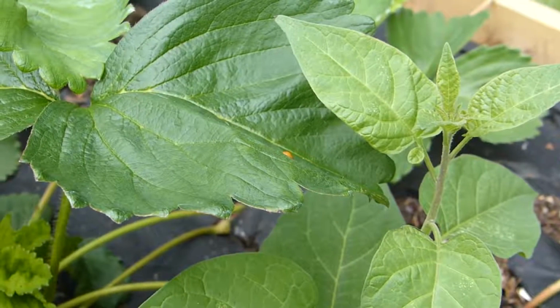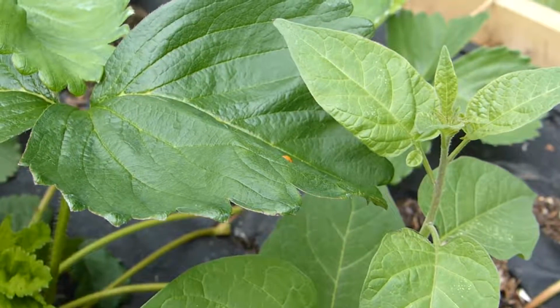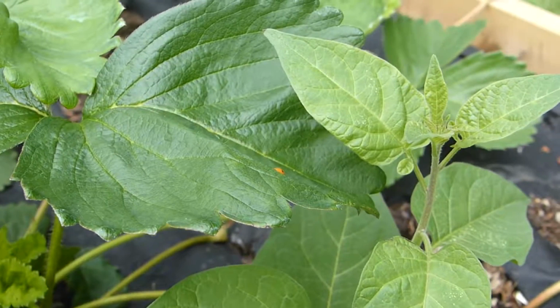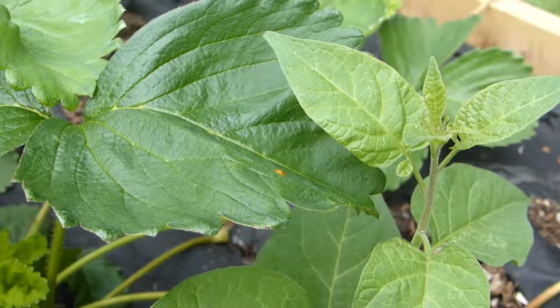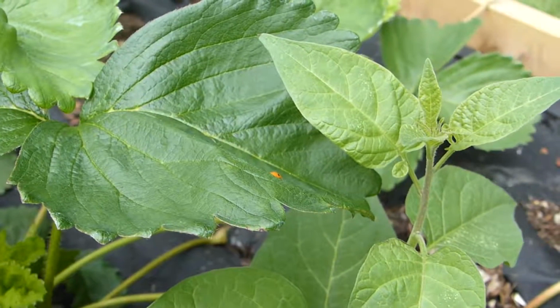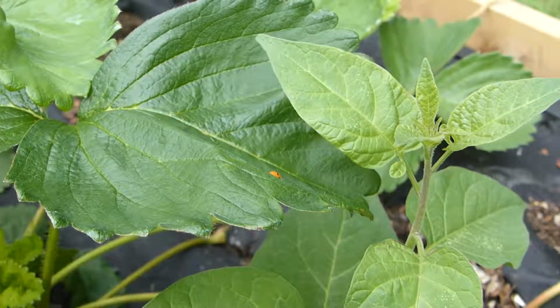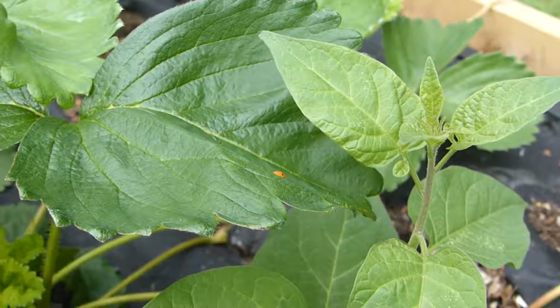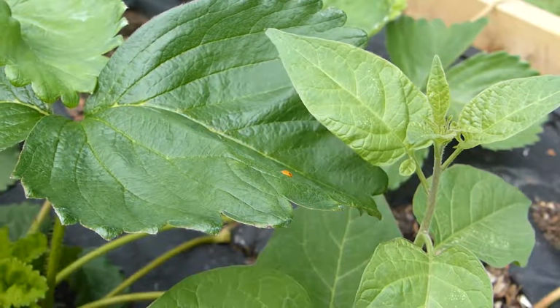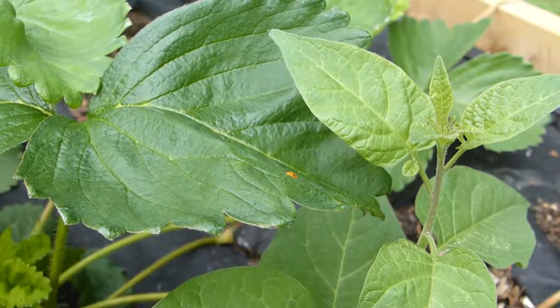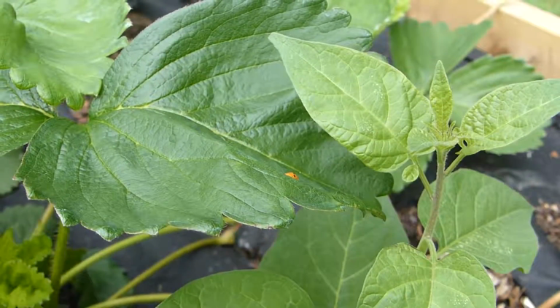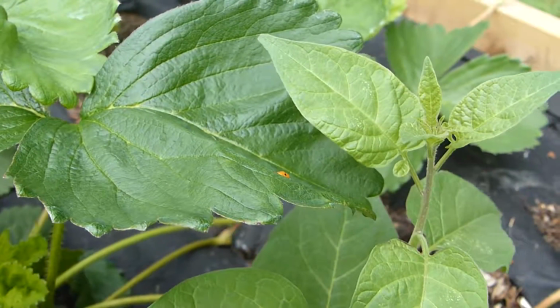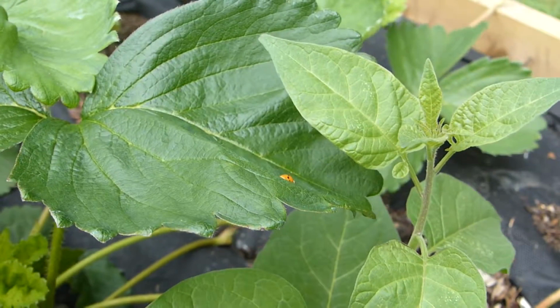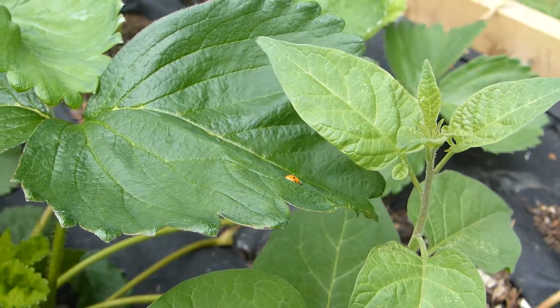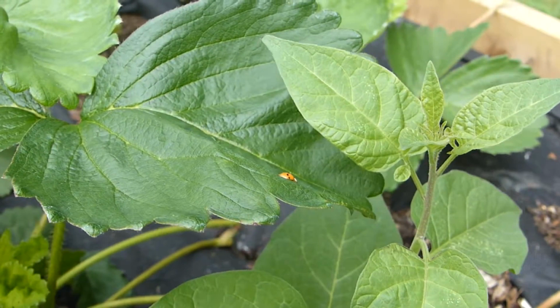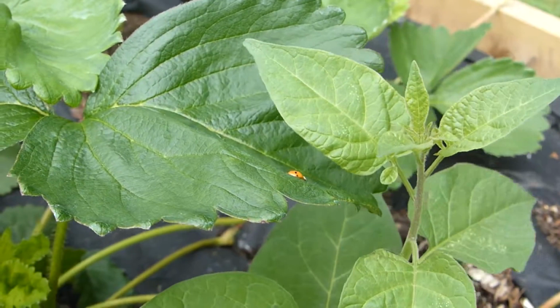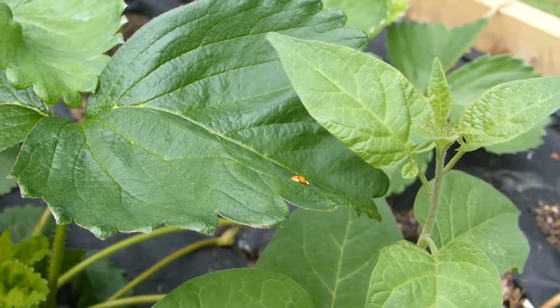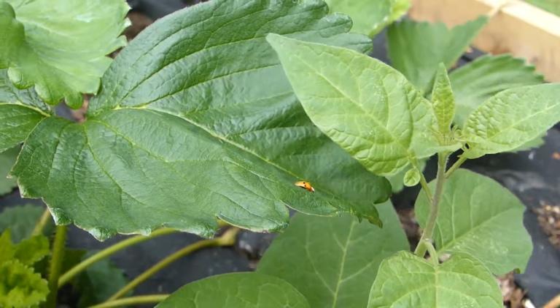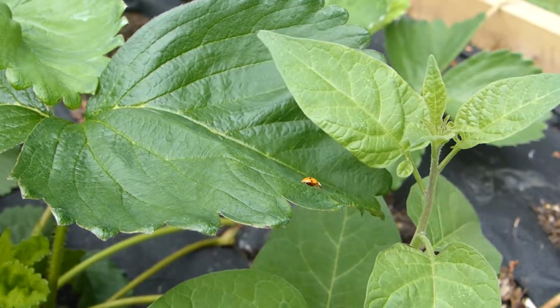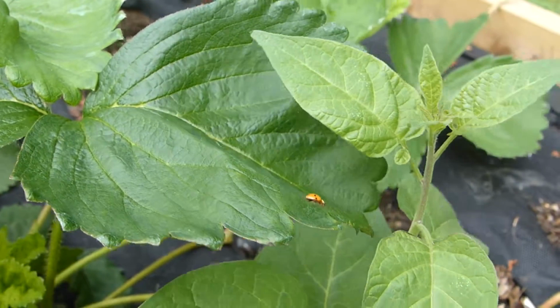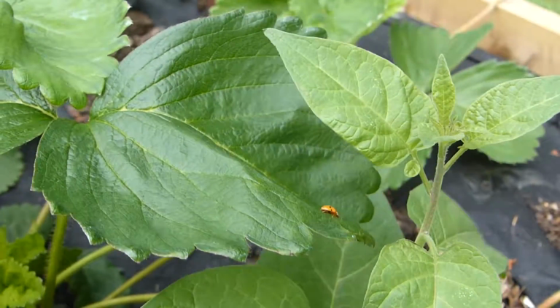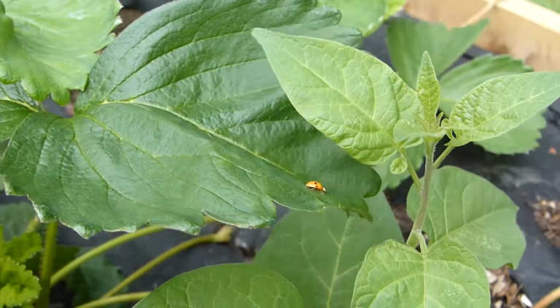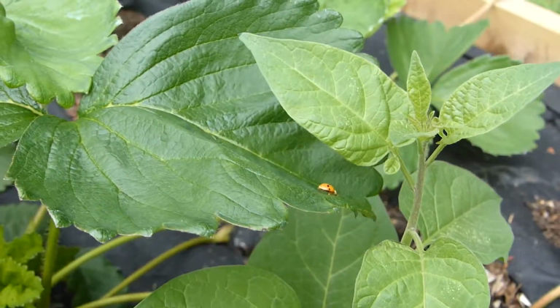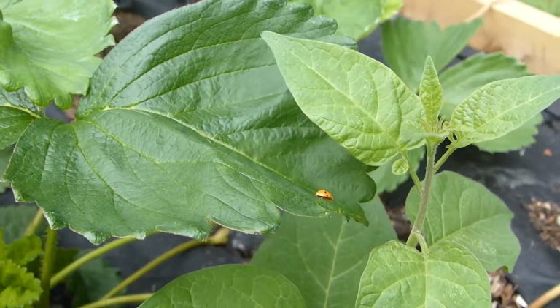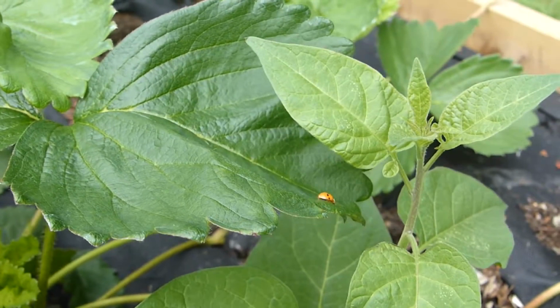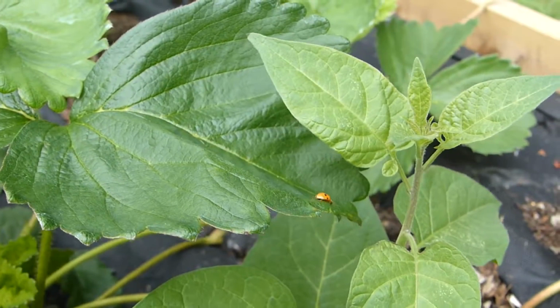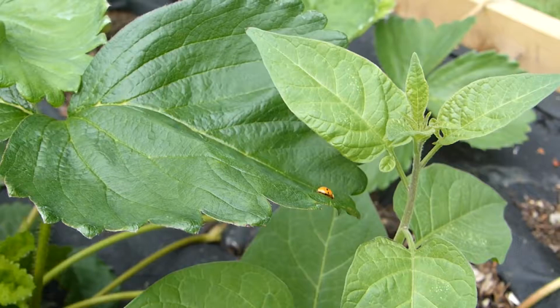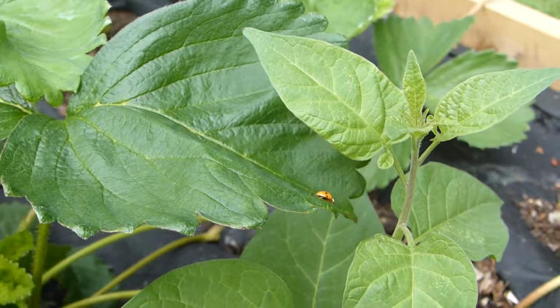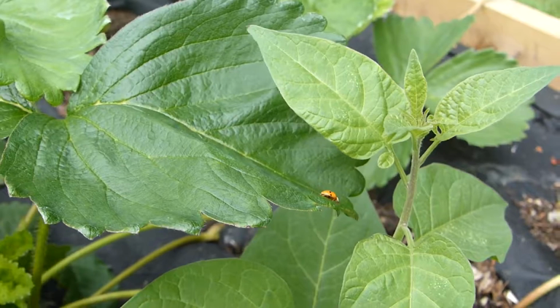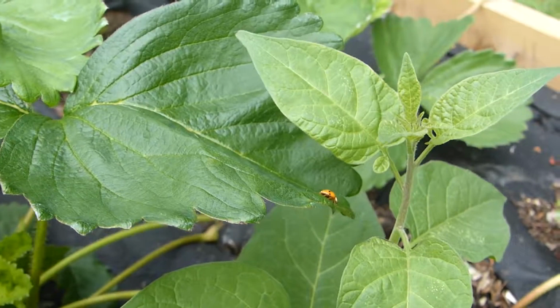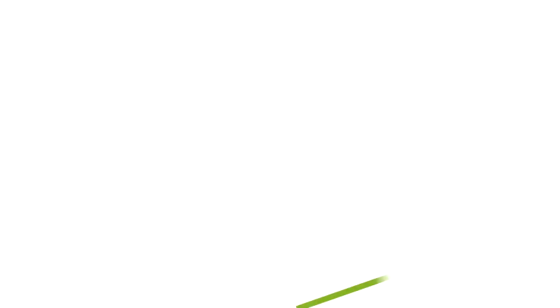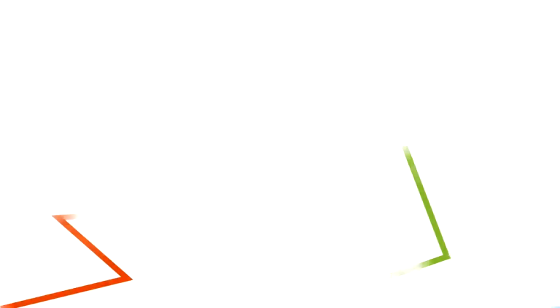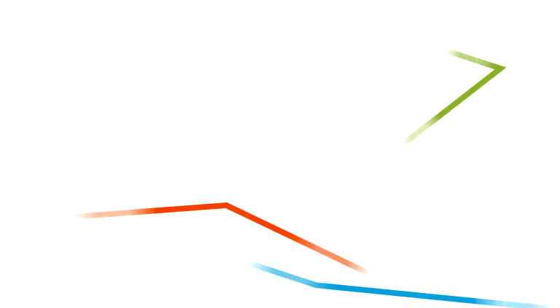Hello and welcome back to my channel. Today we're going to talk about strawberries.